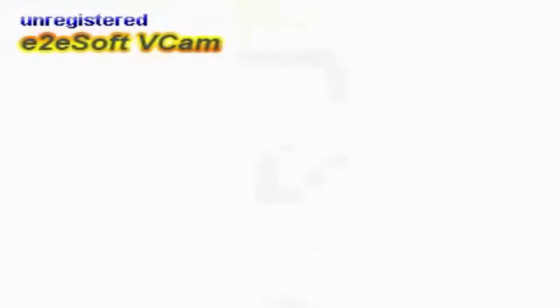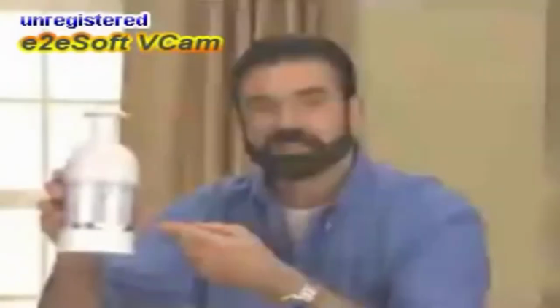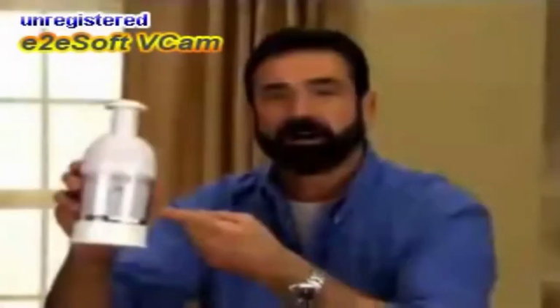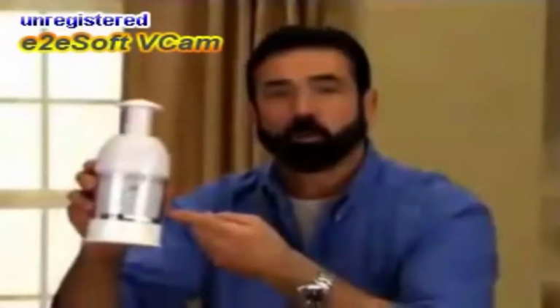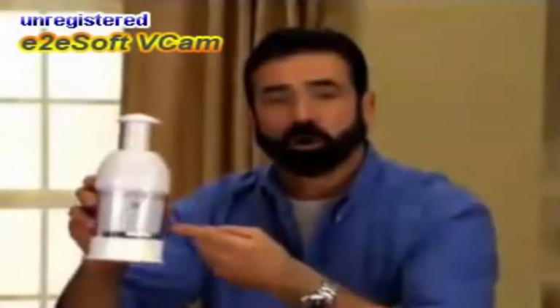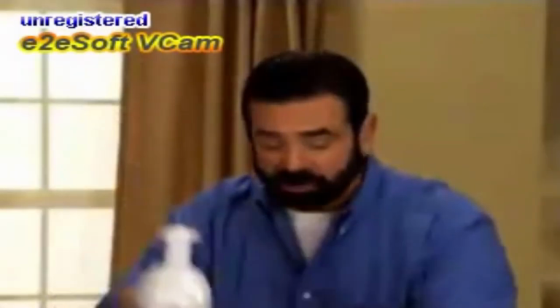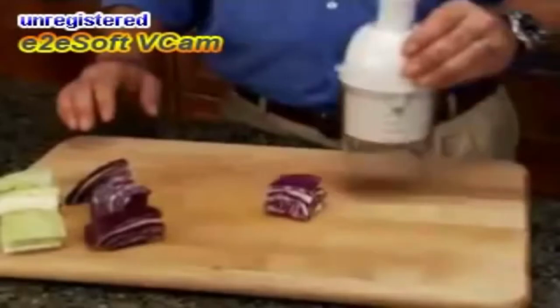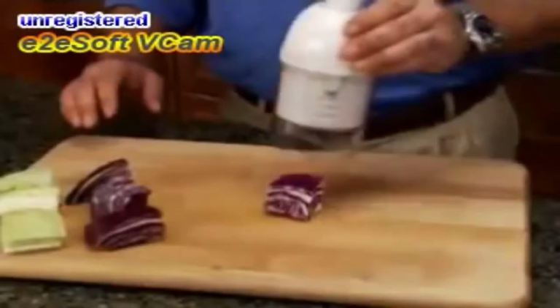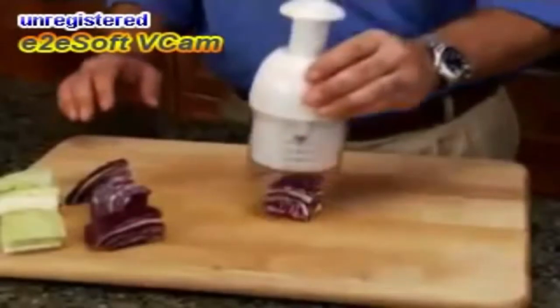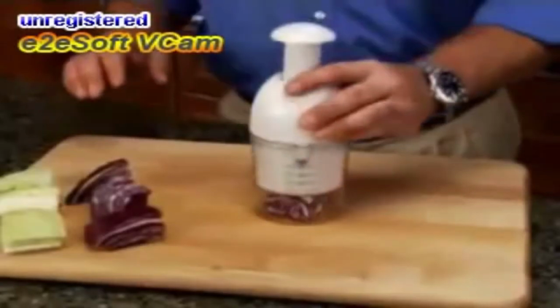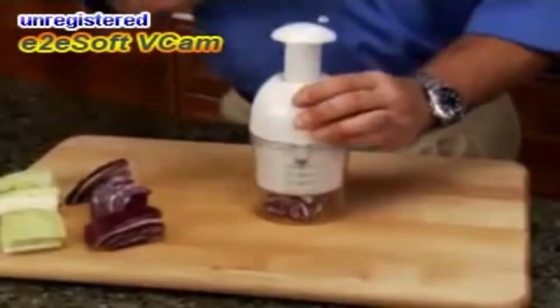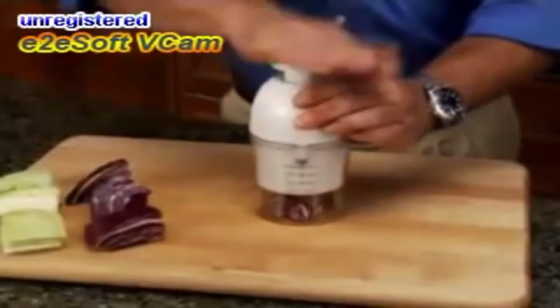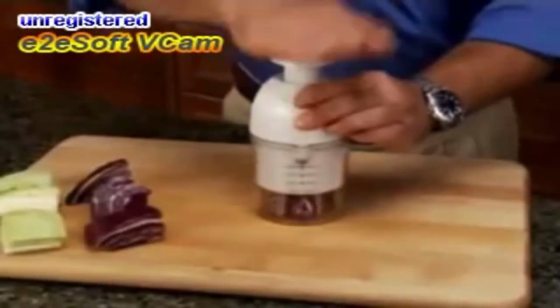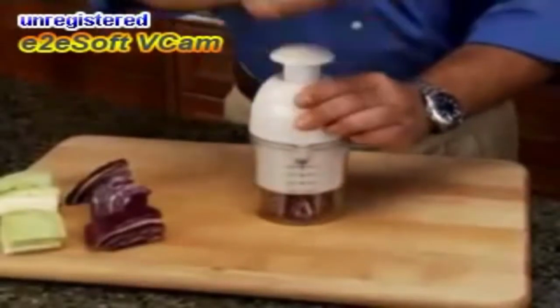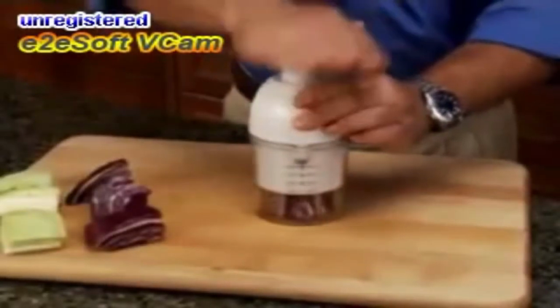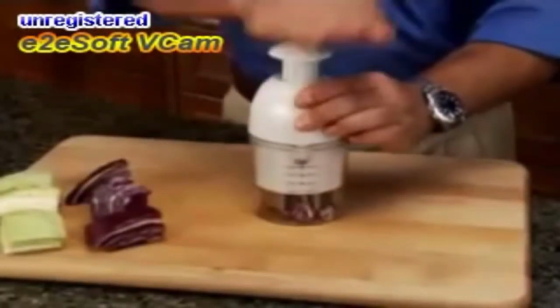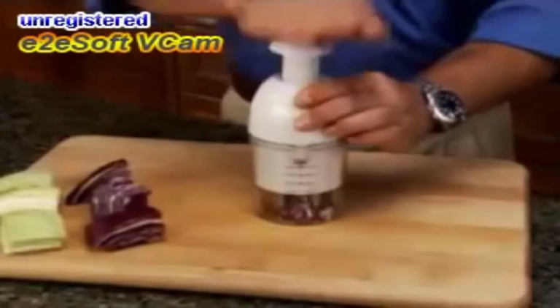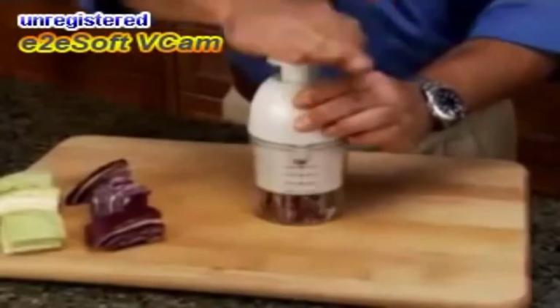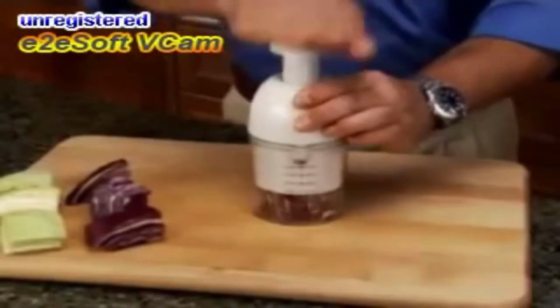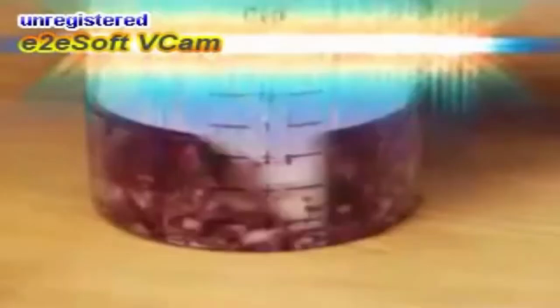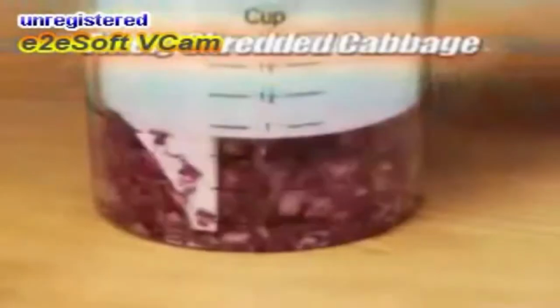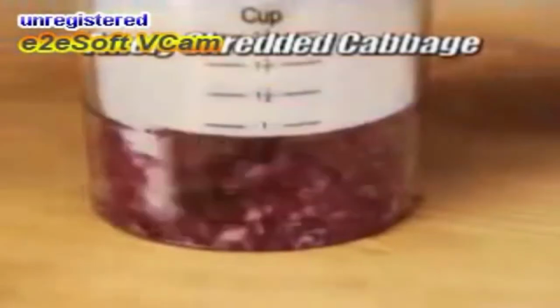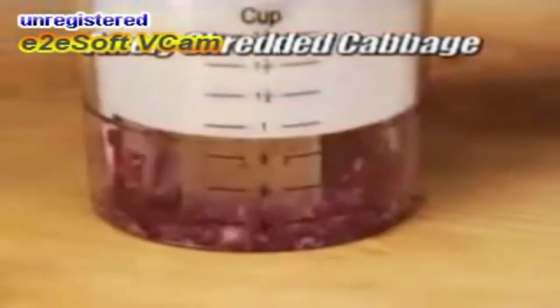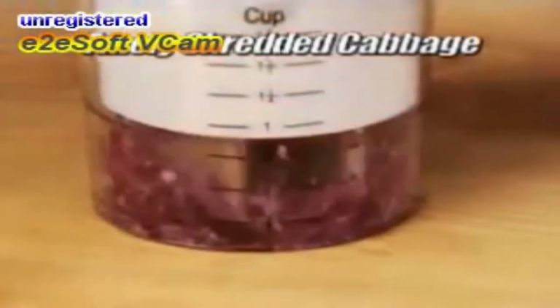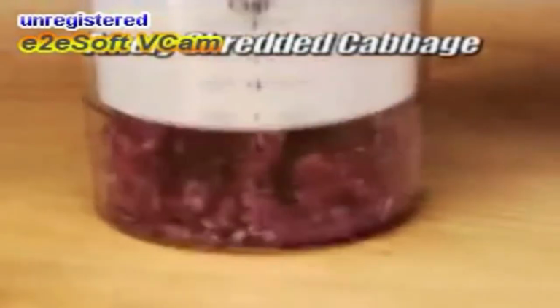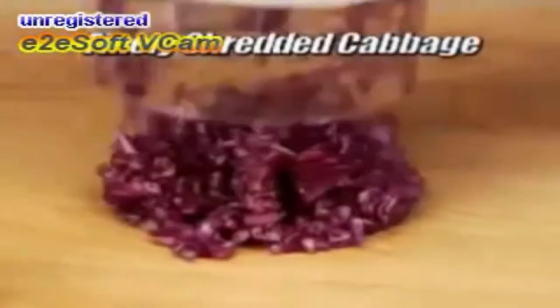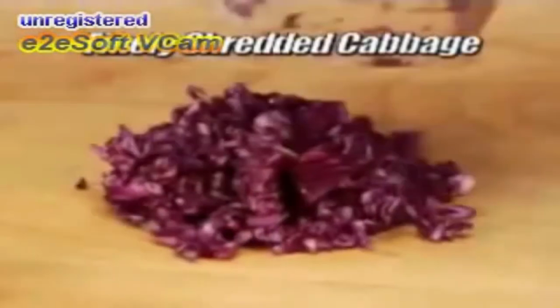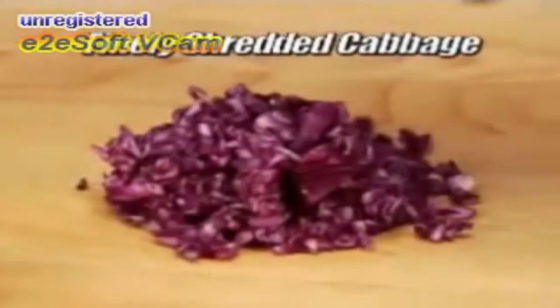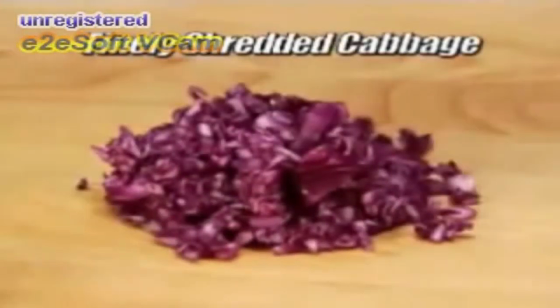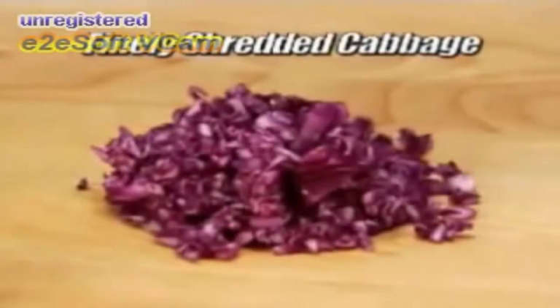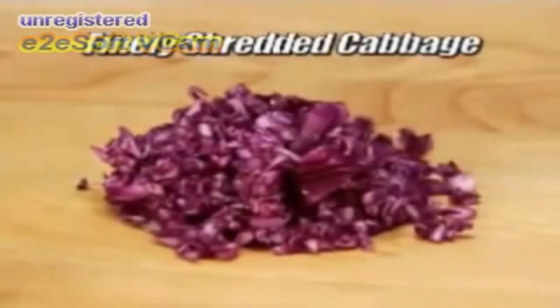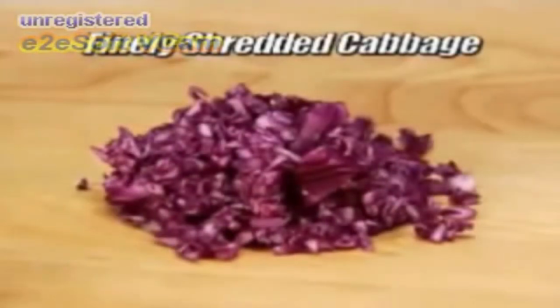Here's how it works. Just place the vegetable on the board, give it a tap, and you've got seconds for crunchy coleslaw.